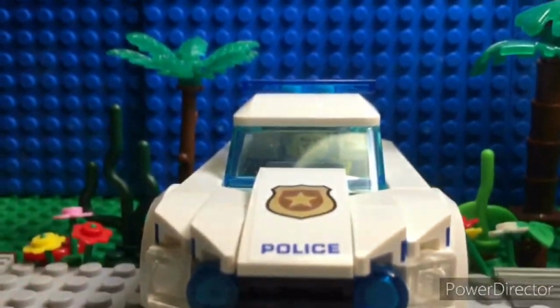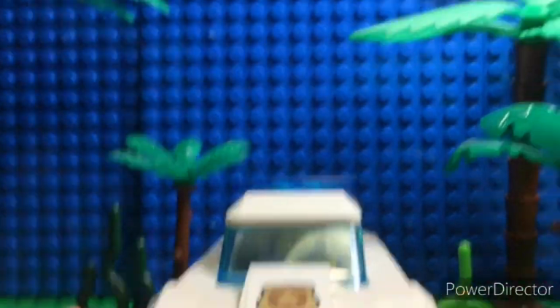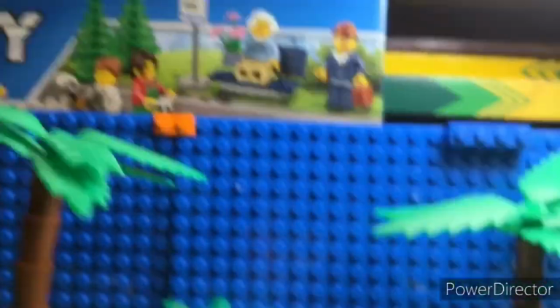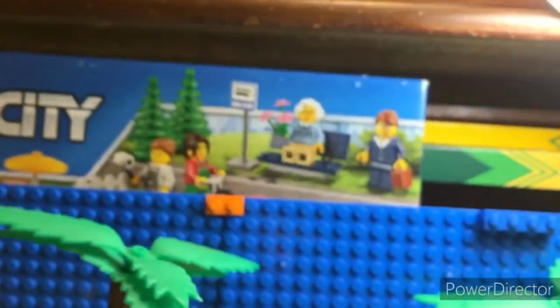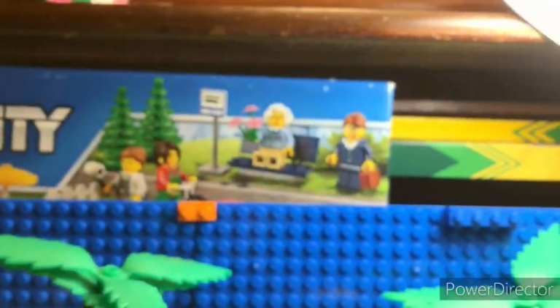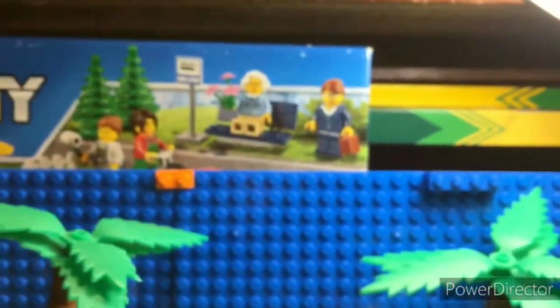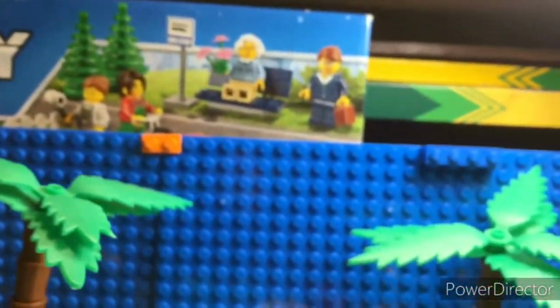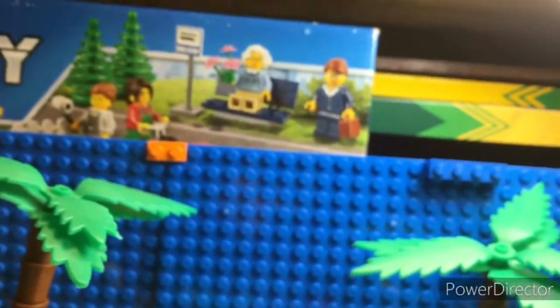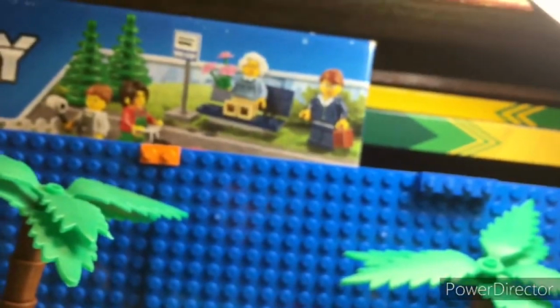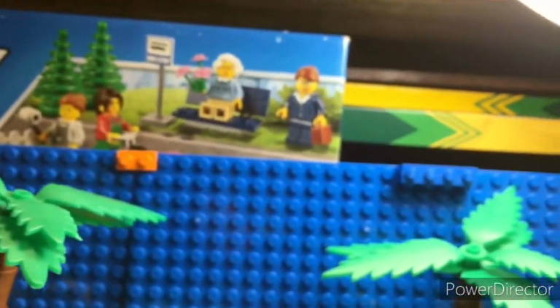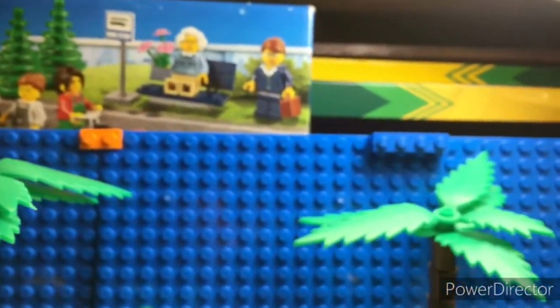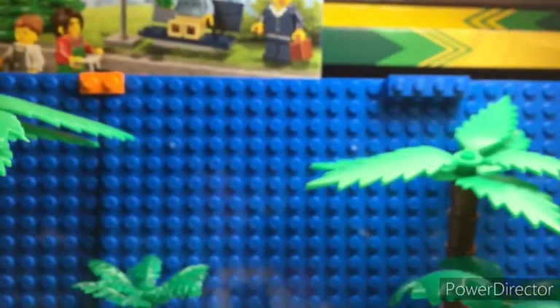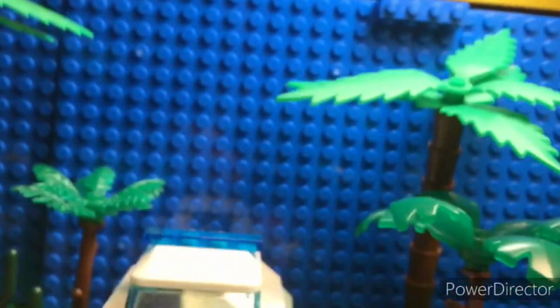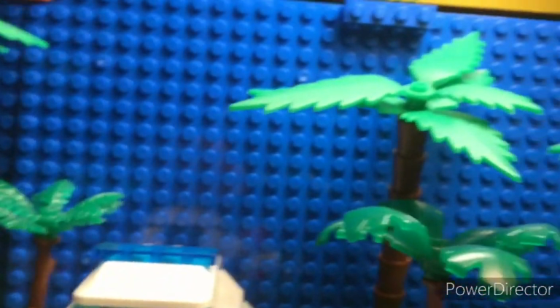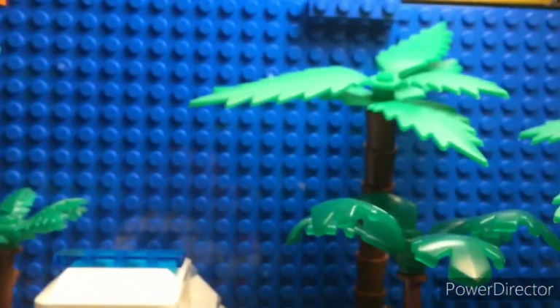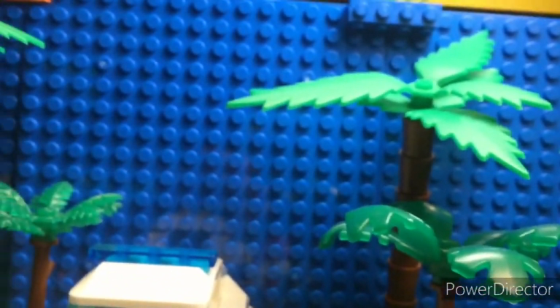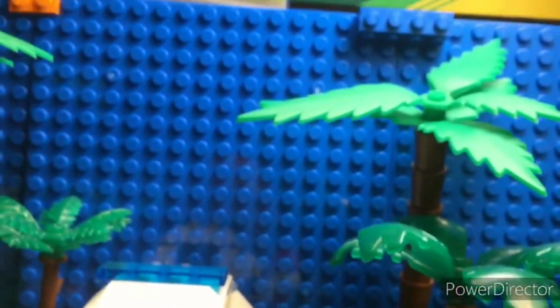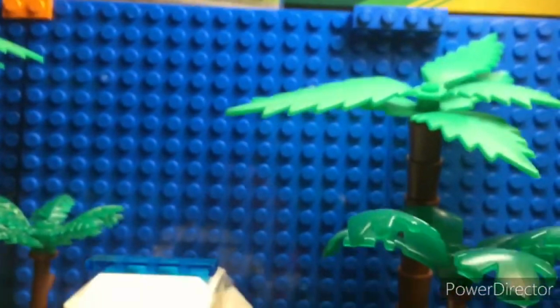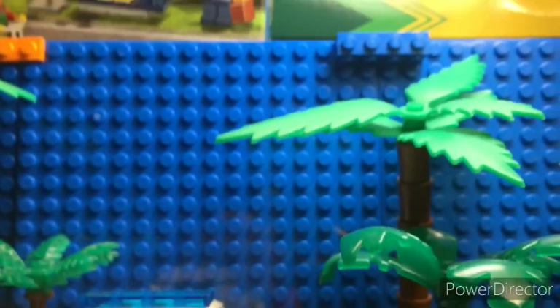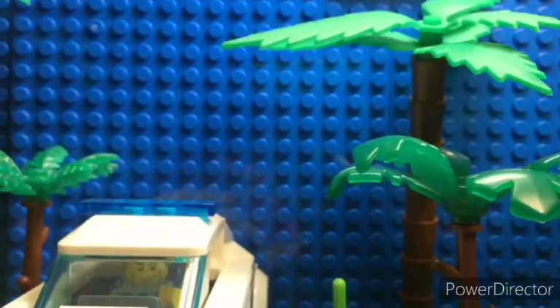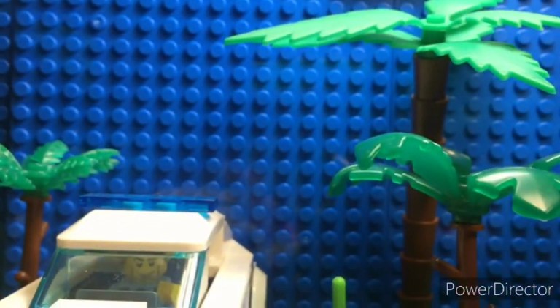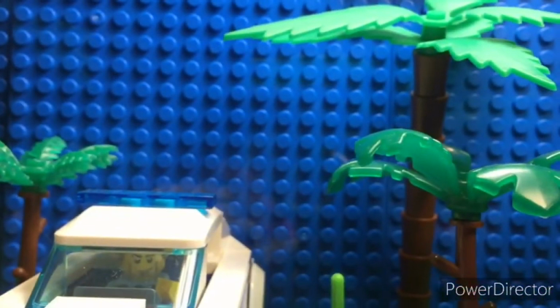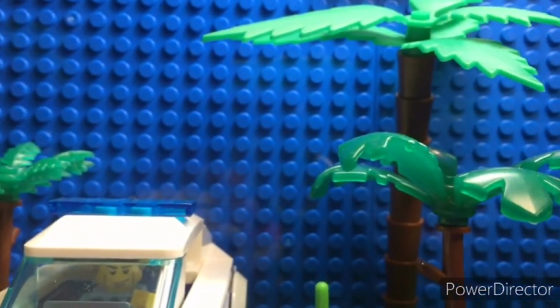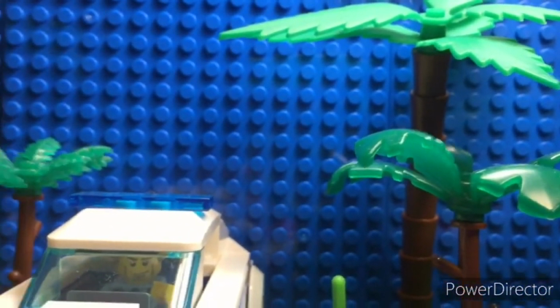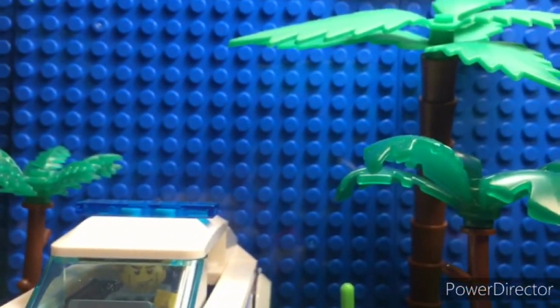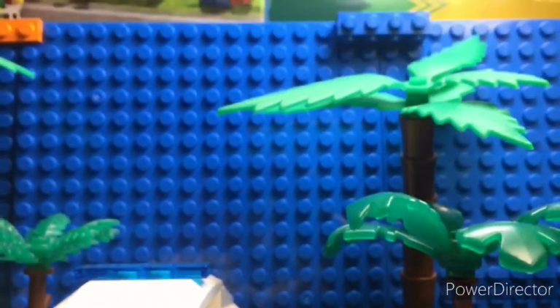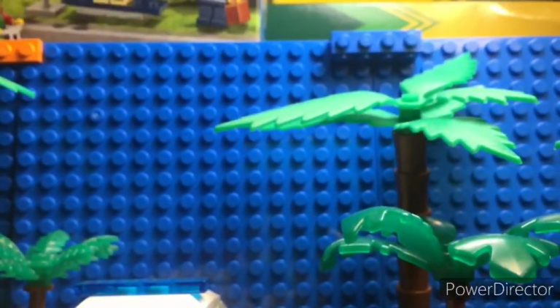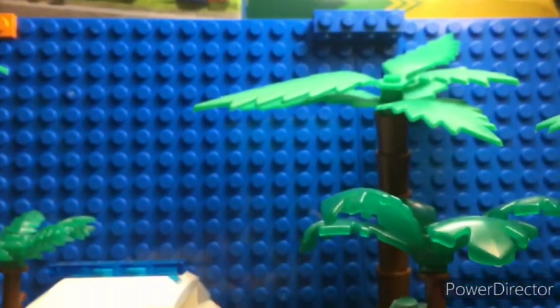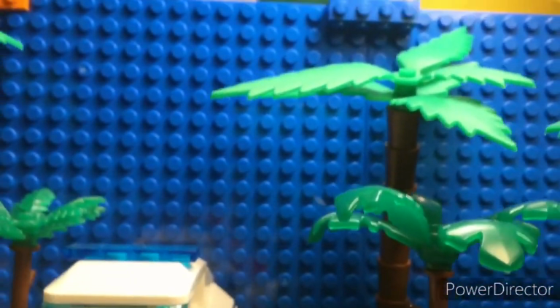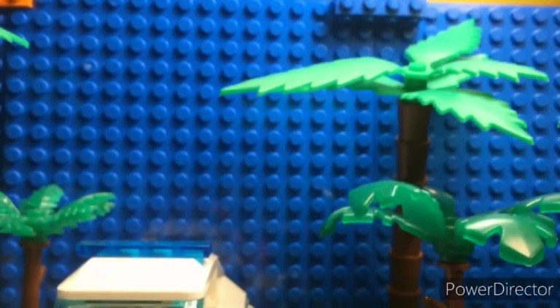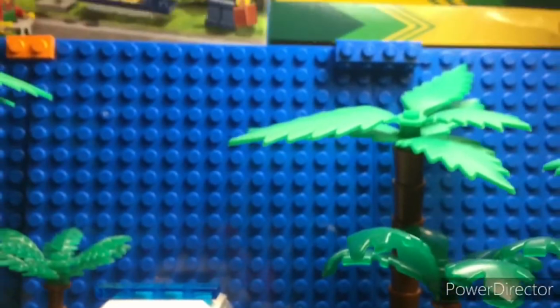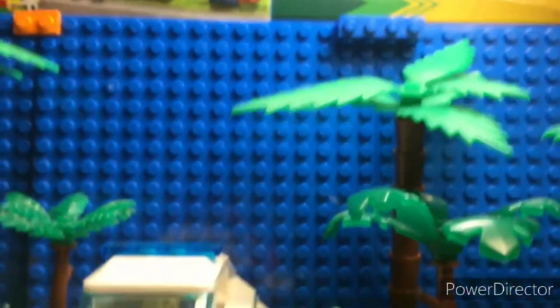Bear with me for a moment. I'm going to switch over to a tripod-like thing. Let's fill out Legos.